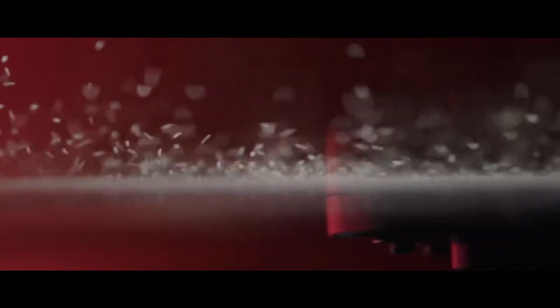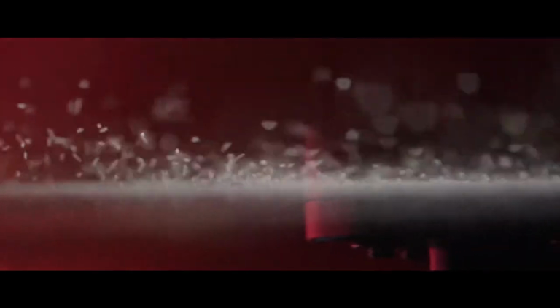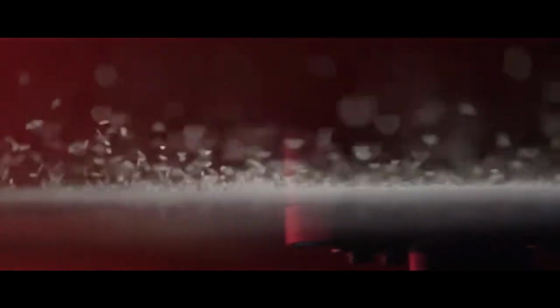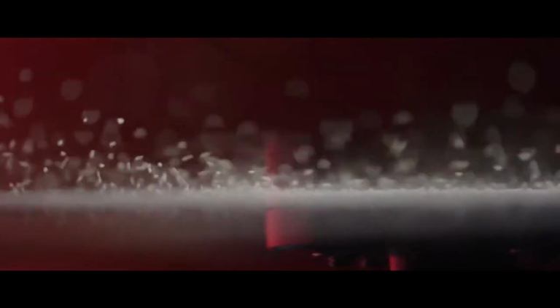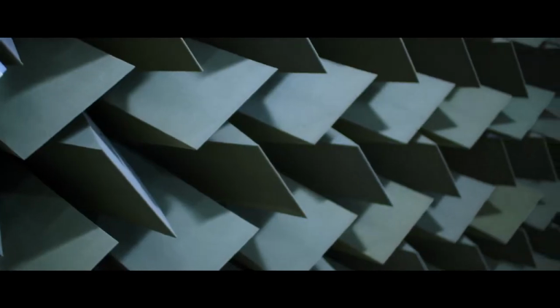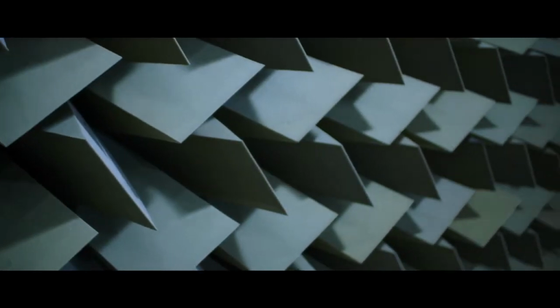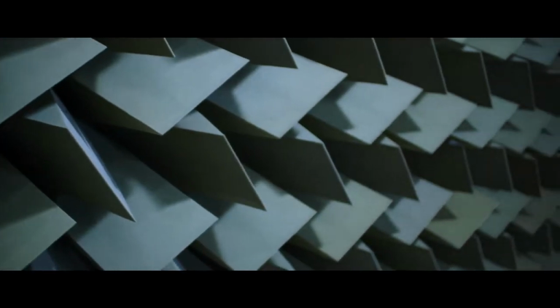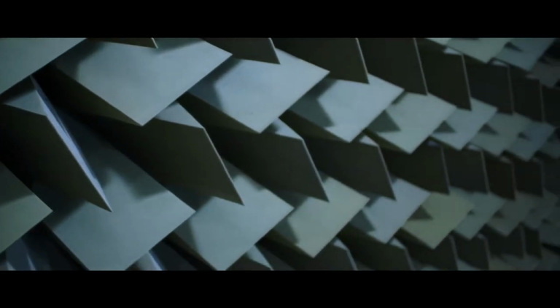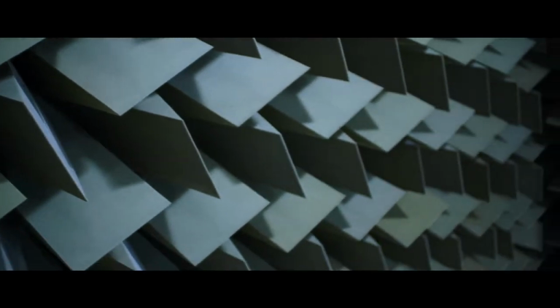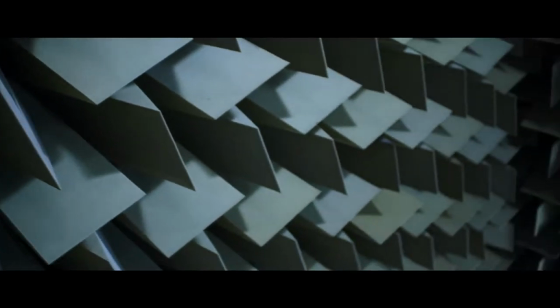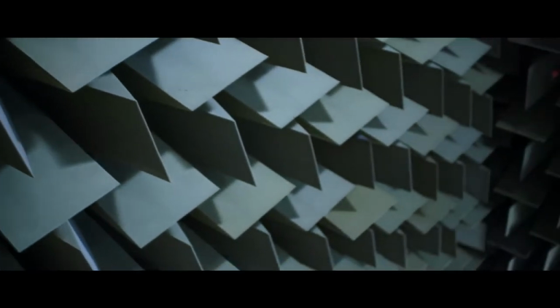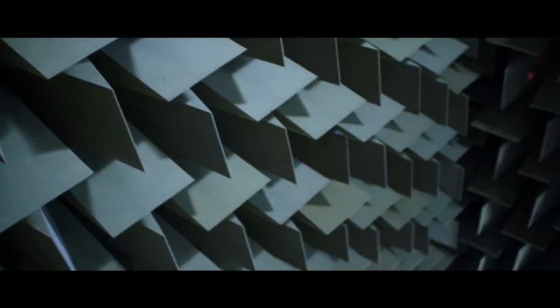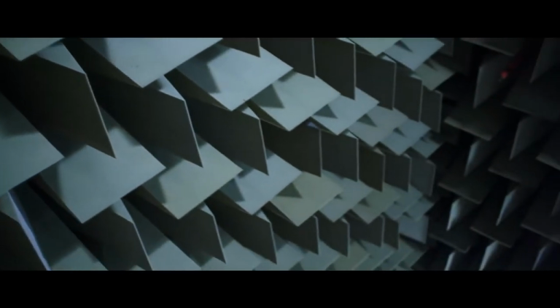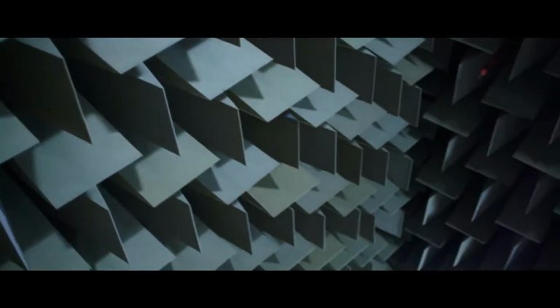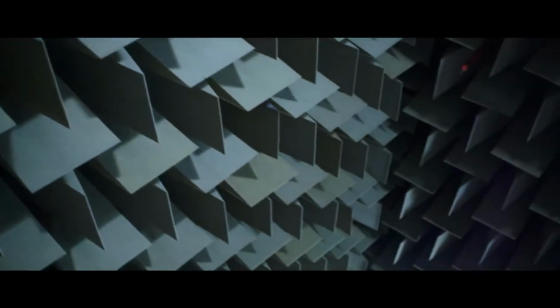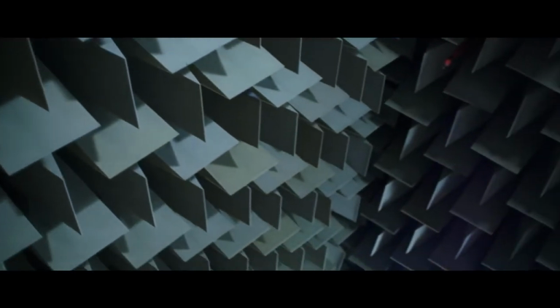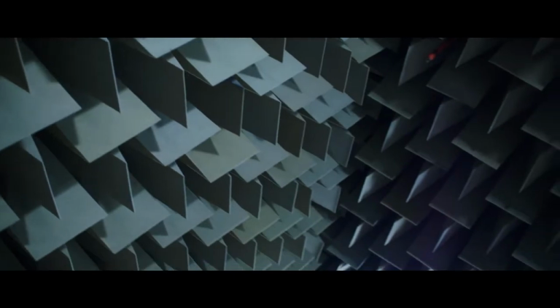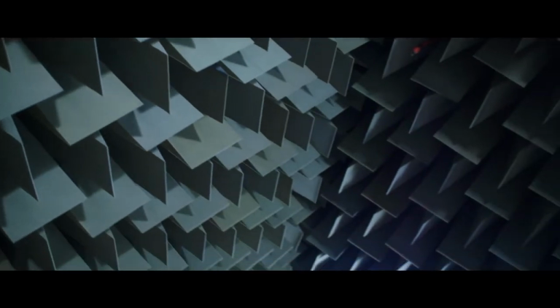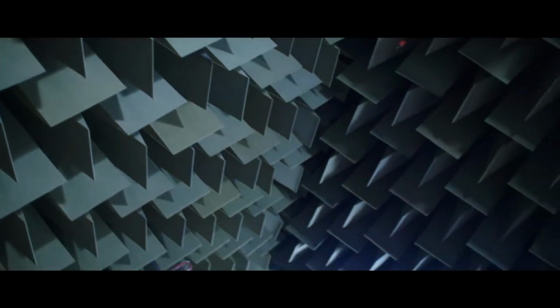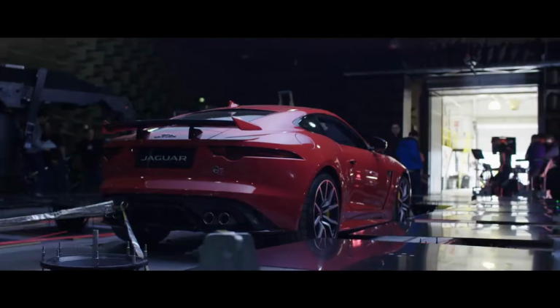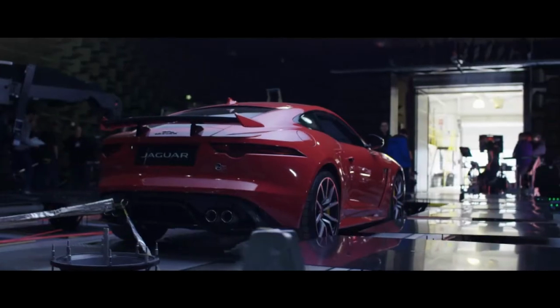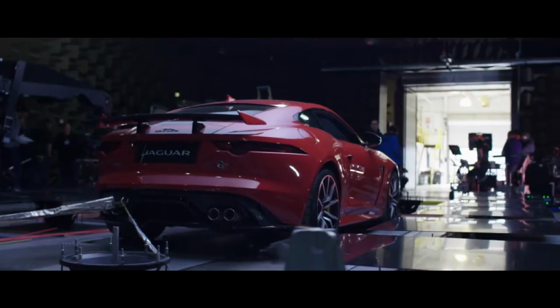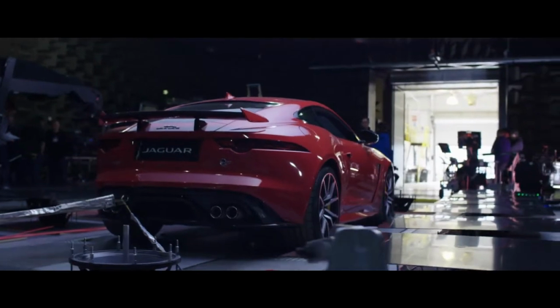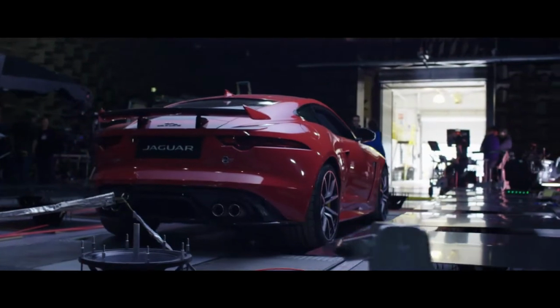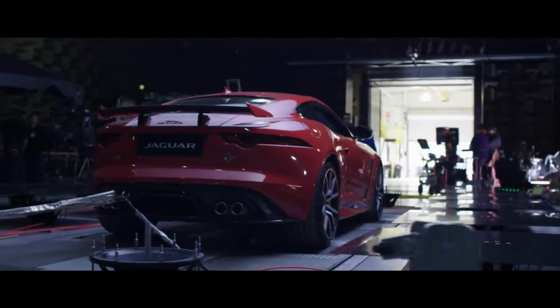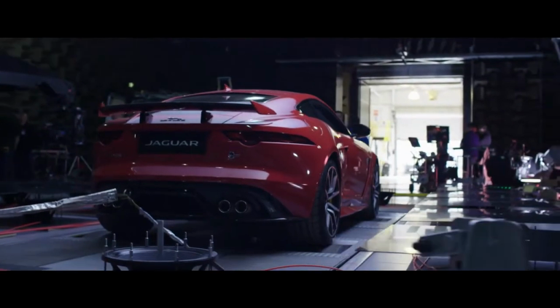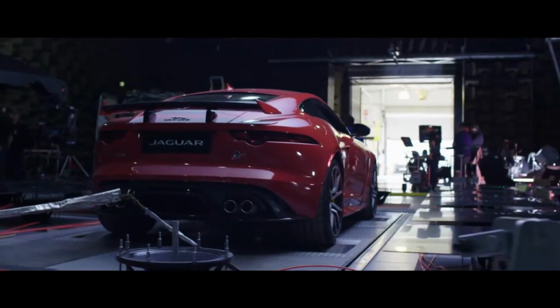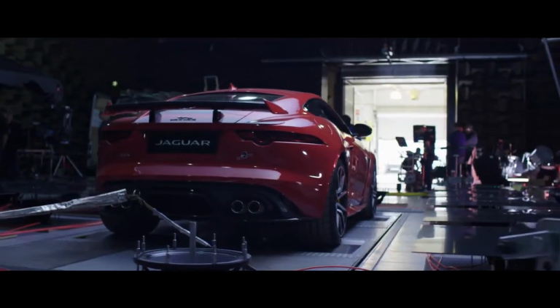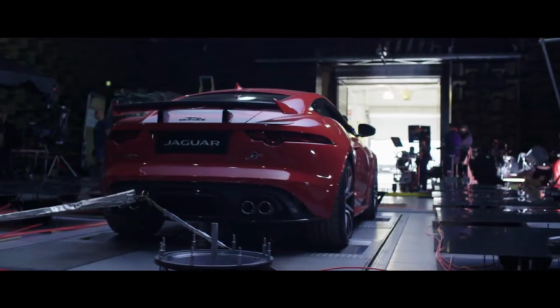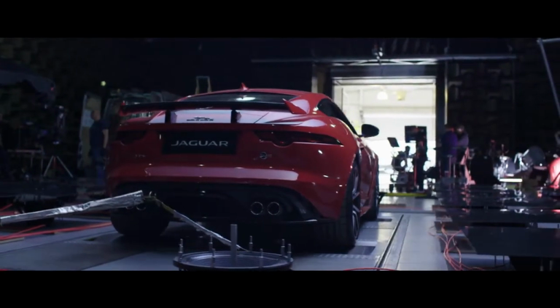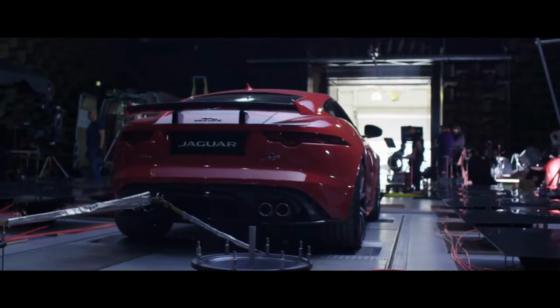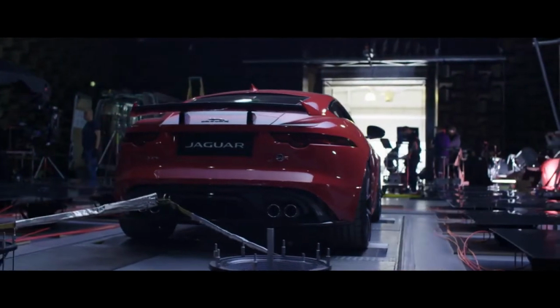We're here at Jaguar Land Rover's semi-anechoic chamber. This is the best place to capture the exhaust note of the Jaguar F-Type SVR.